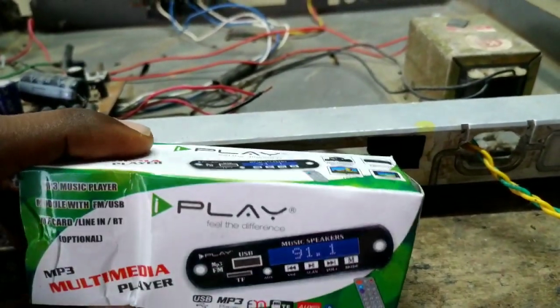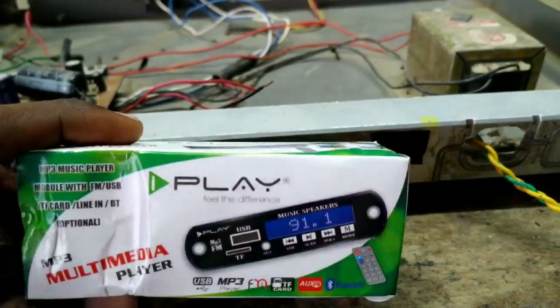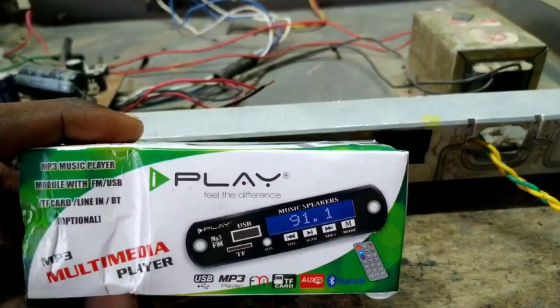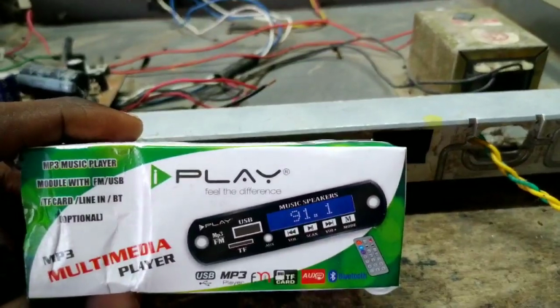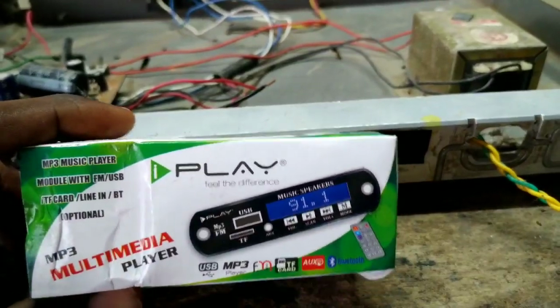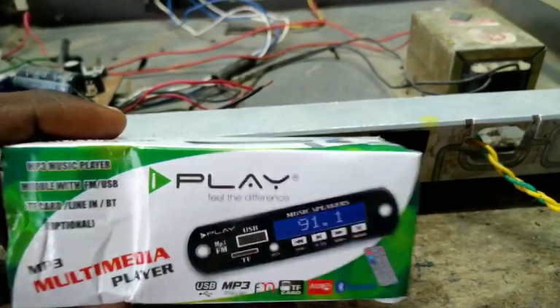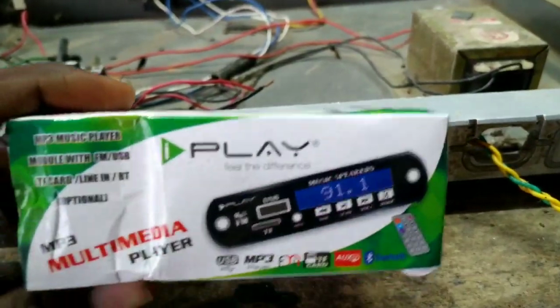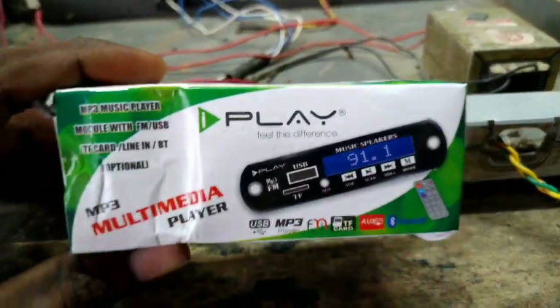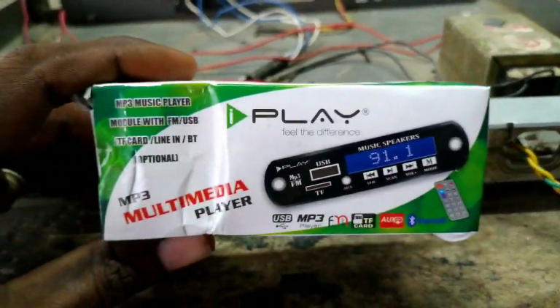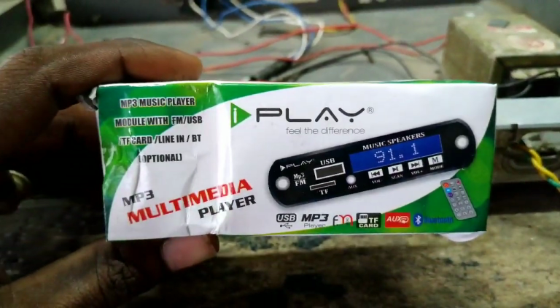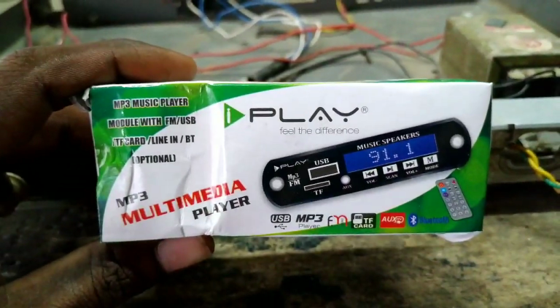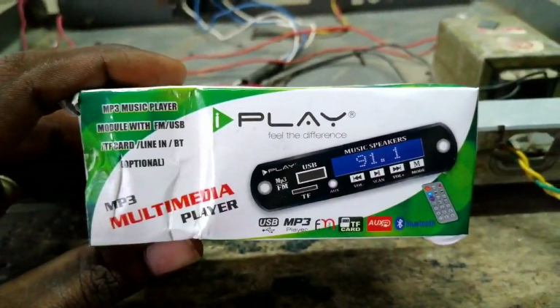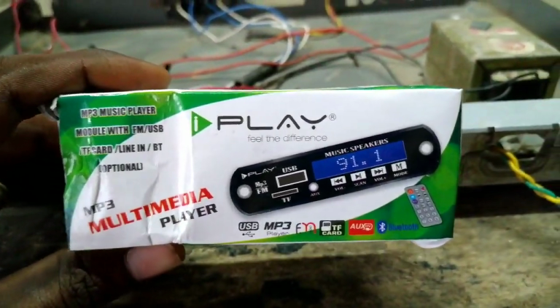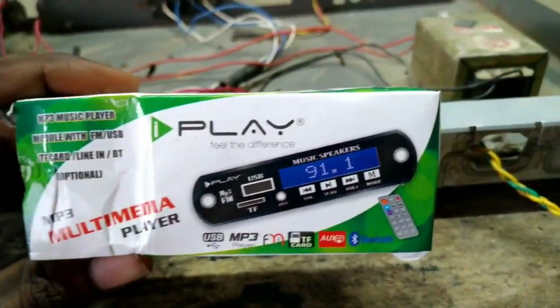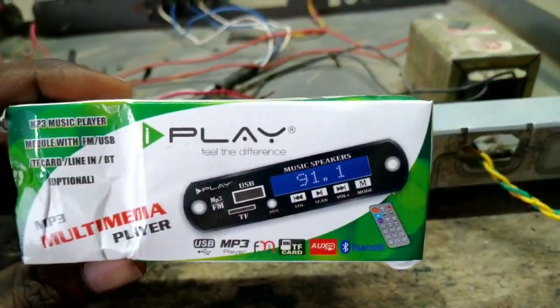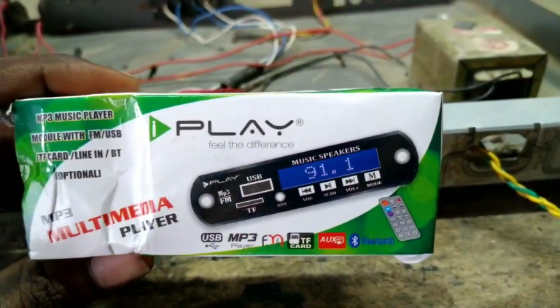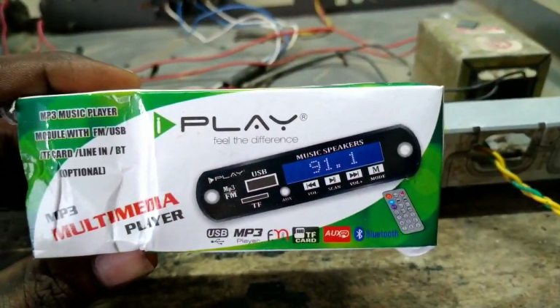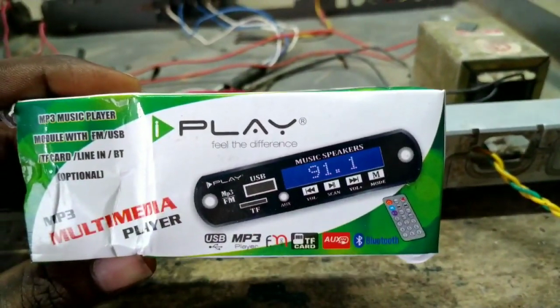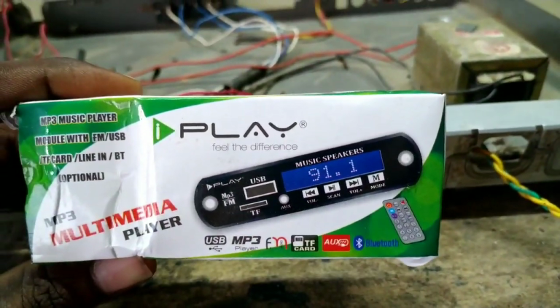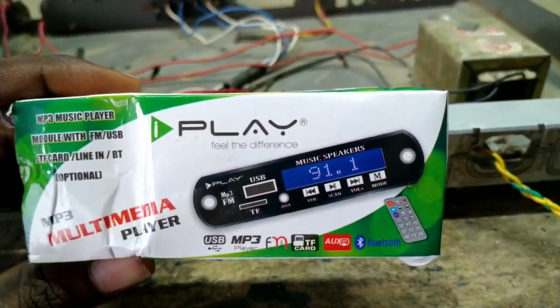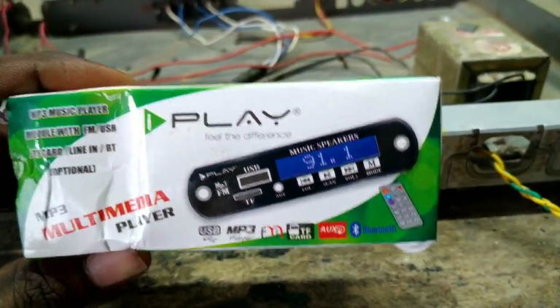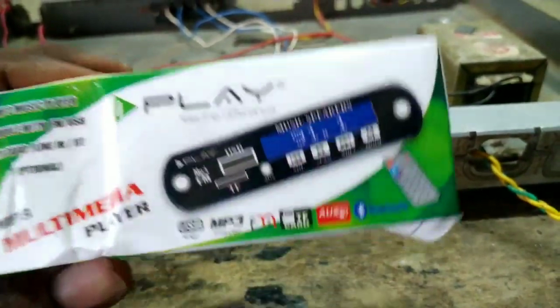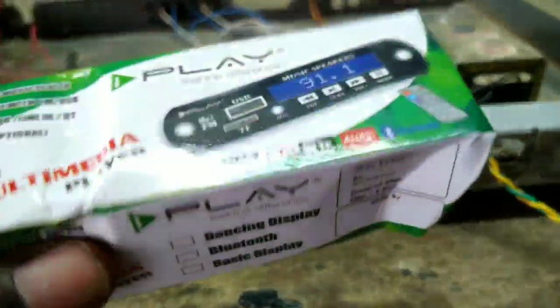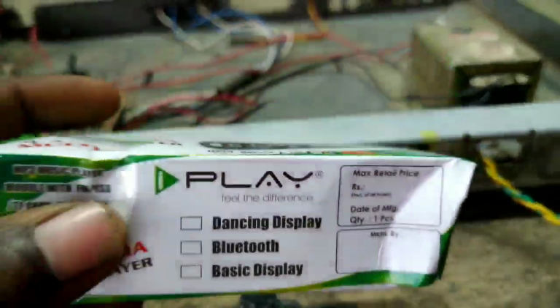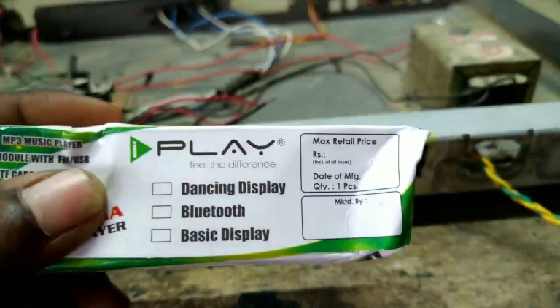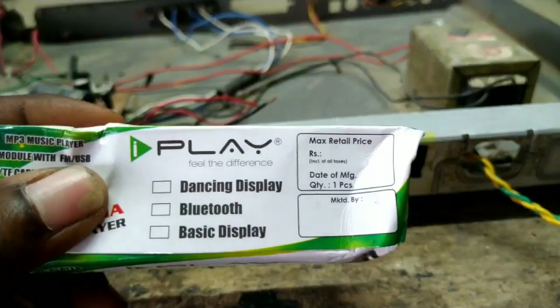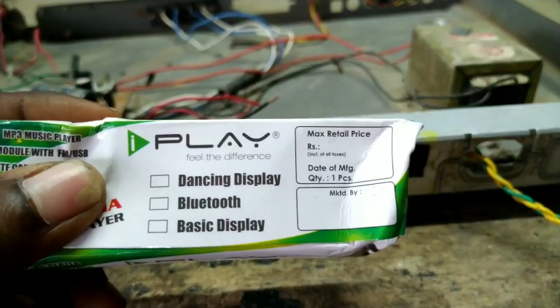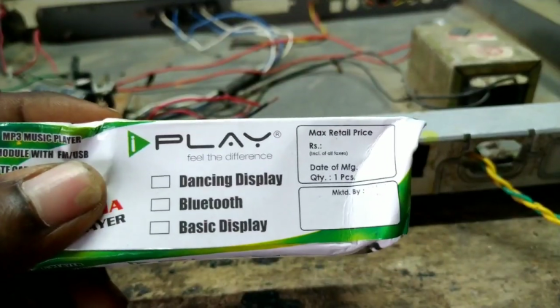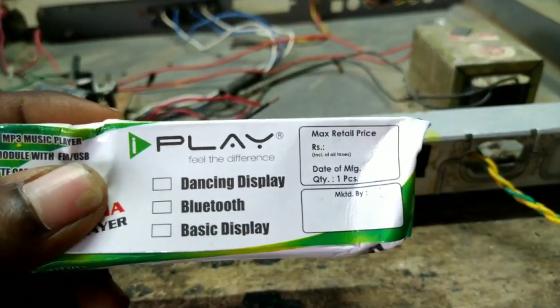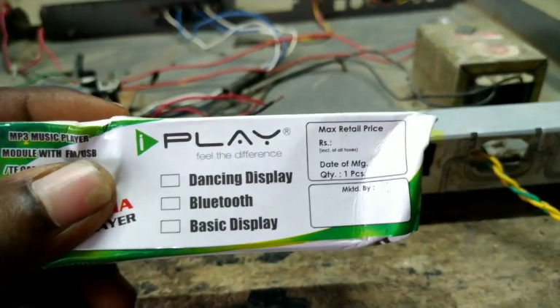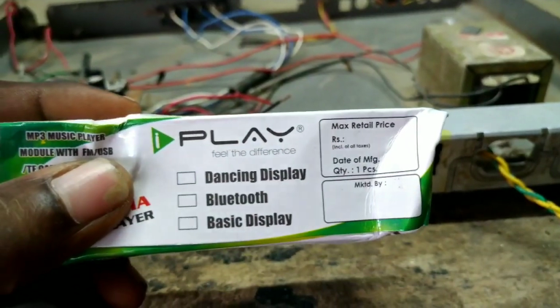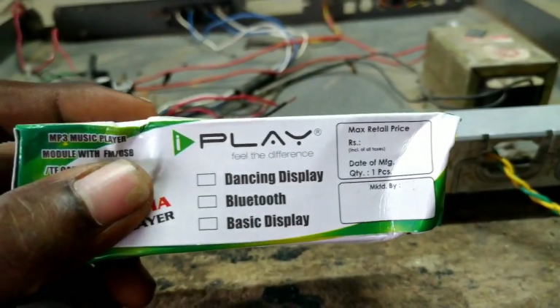I will convert the old amplifier. I will purchase a USB Bluetooth kit, available at the electronic market.